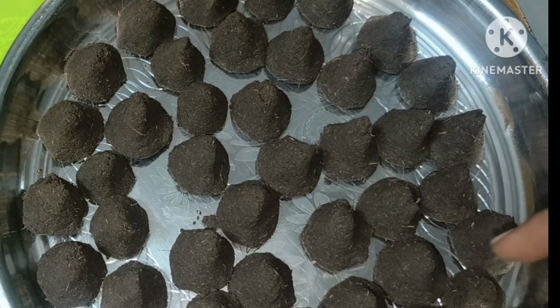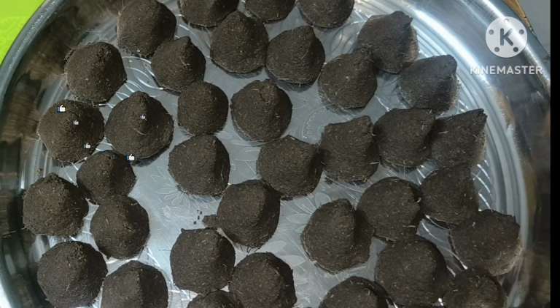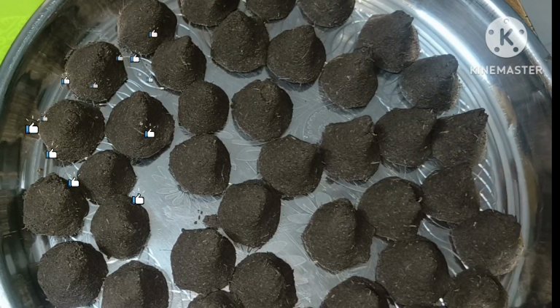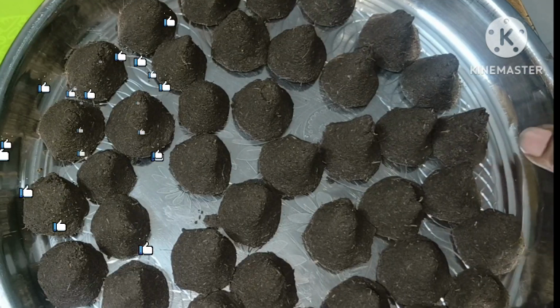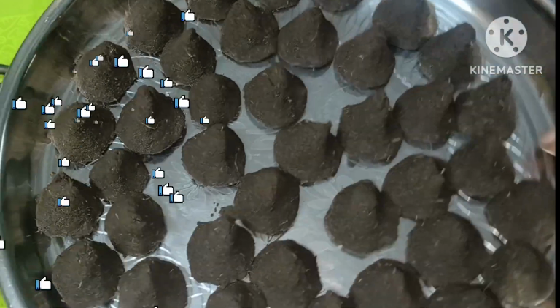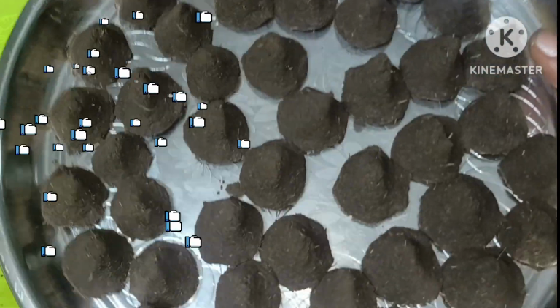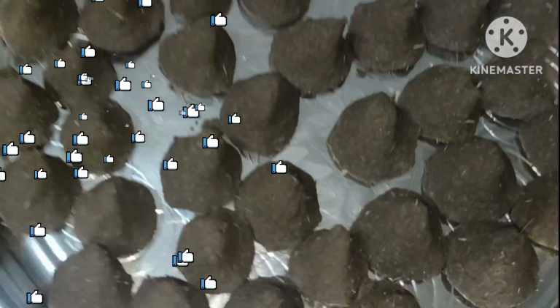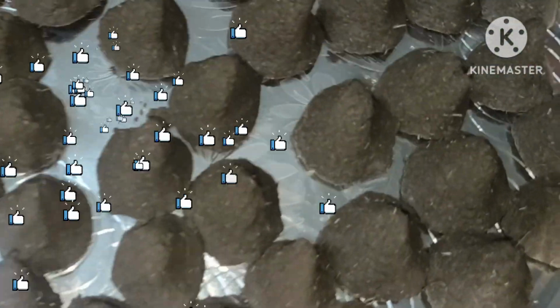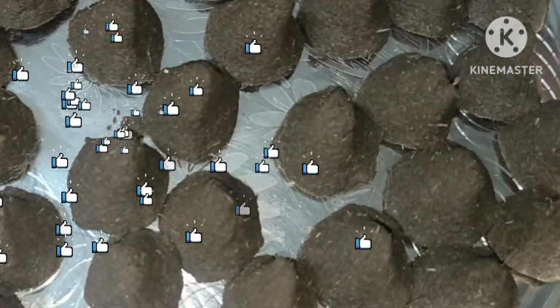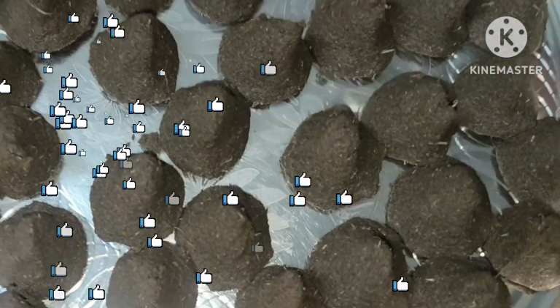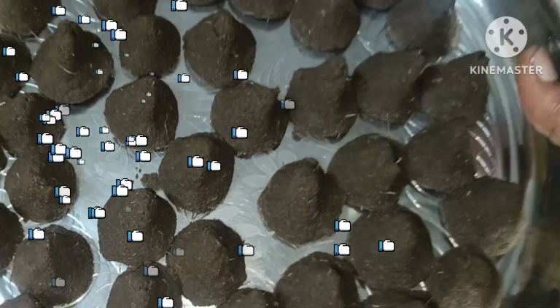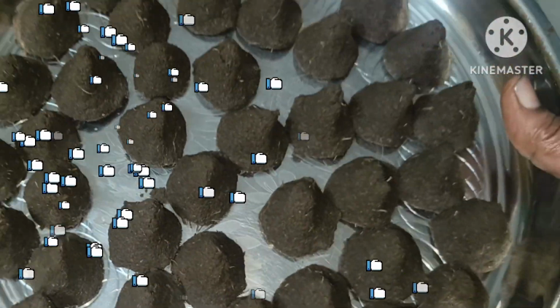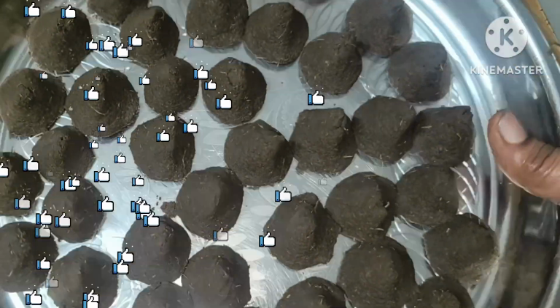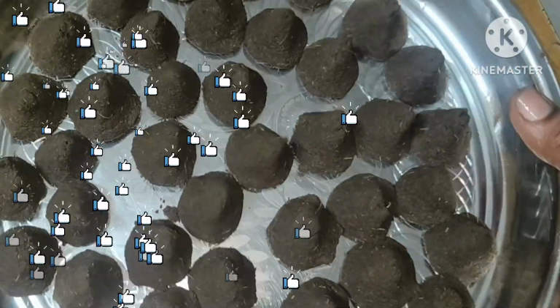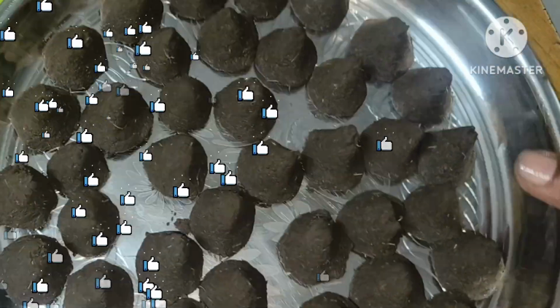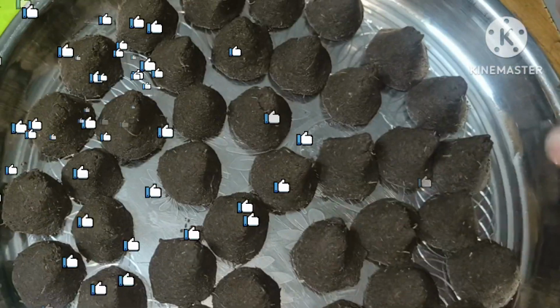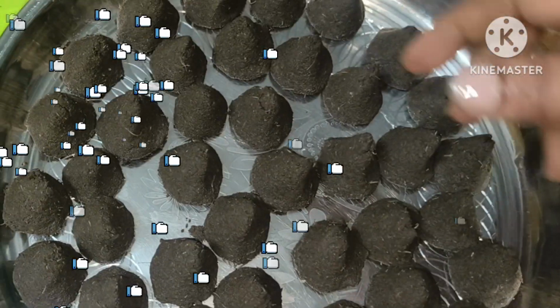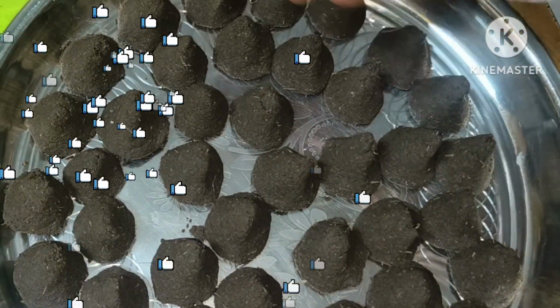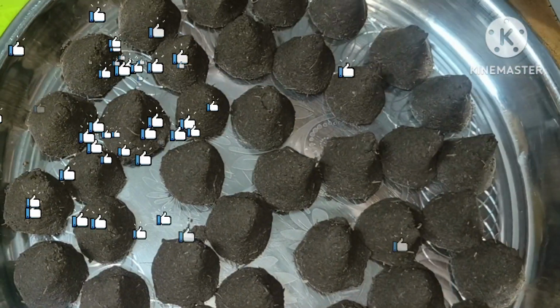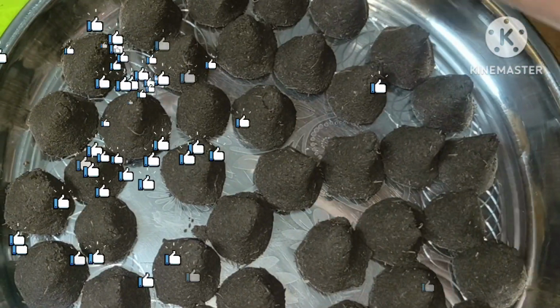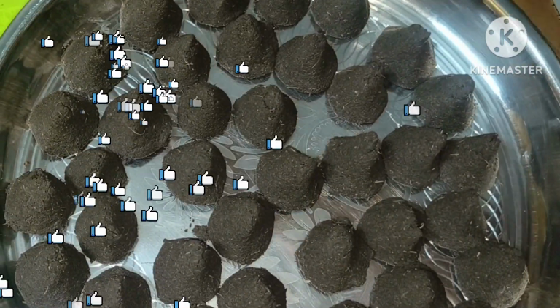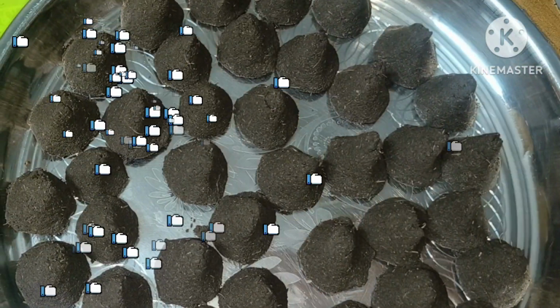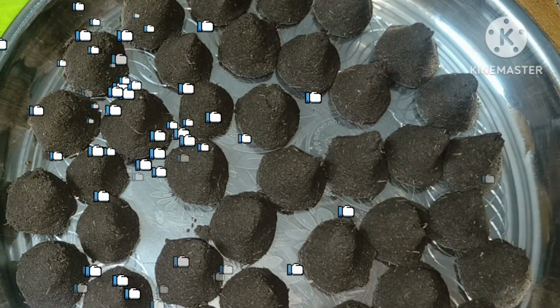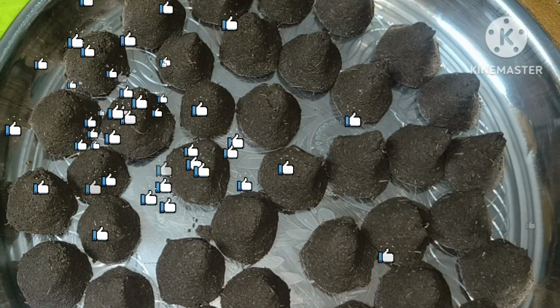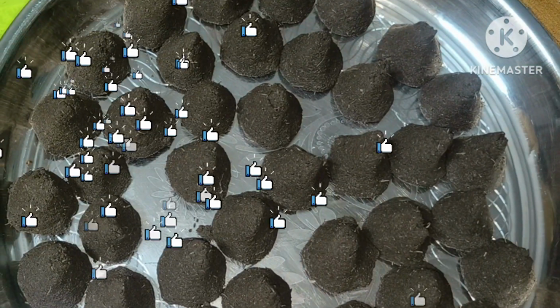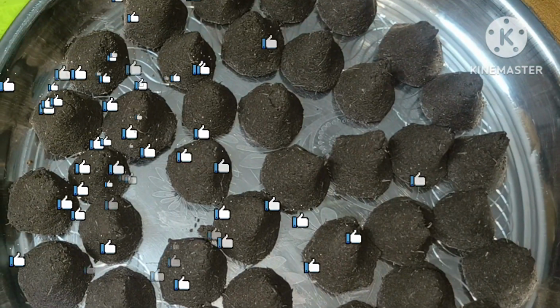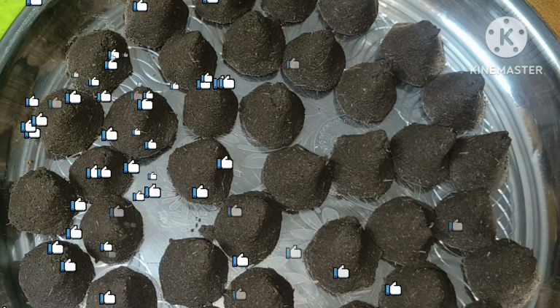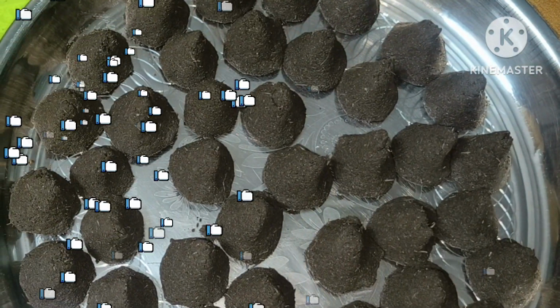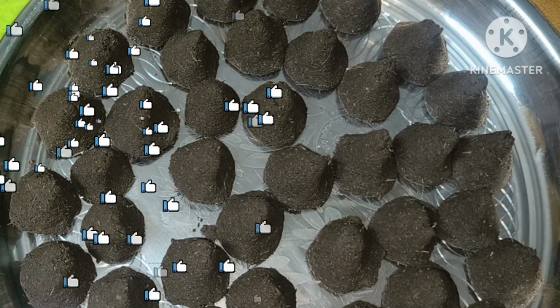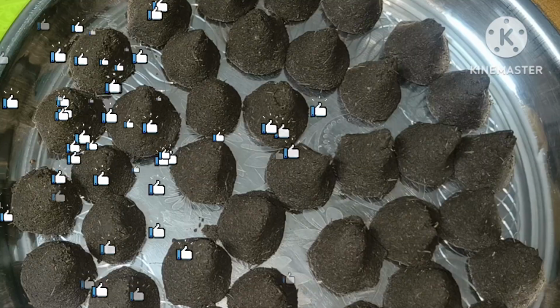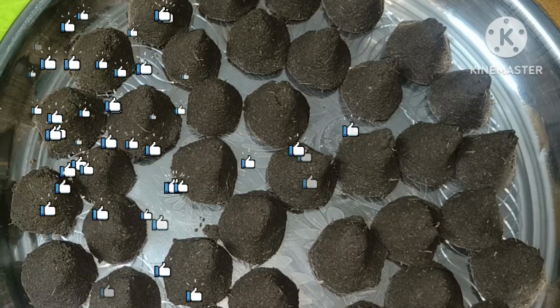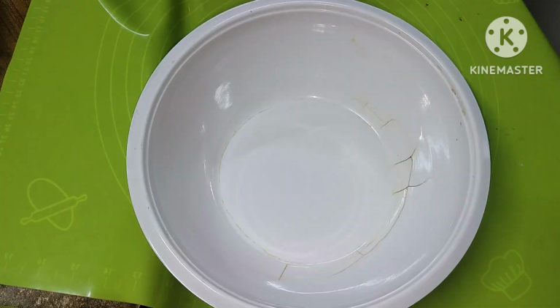Hi friends, welcome. Today we are going to make homemade dhoop sticks.